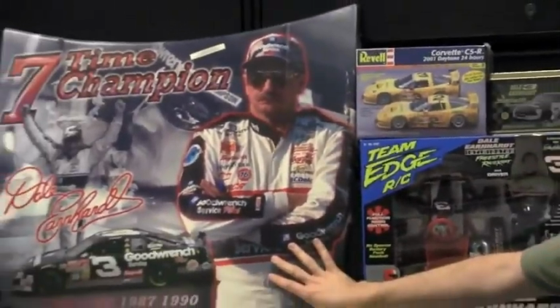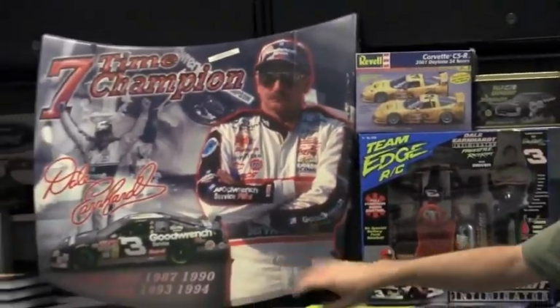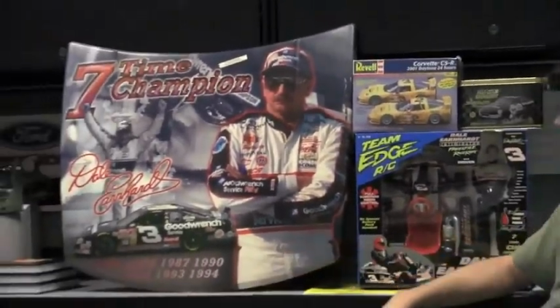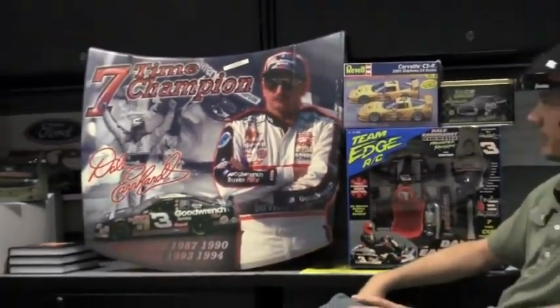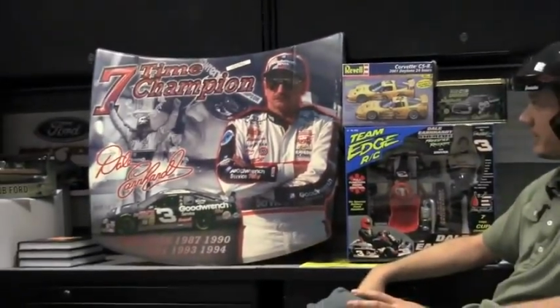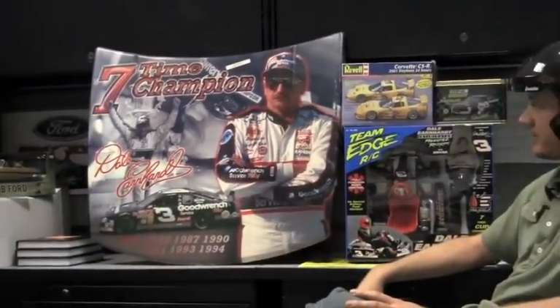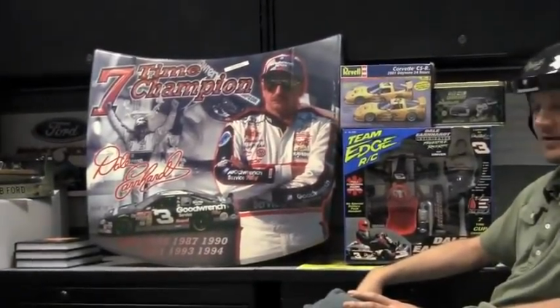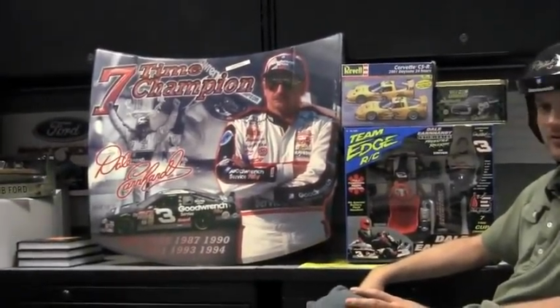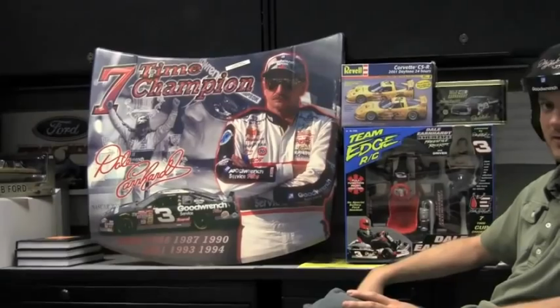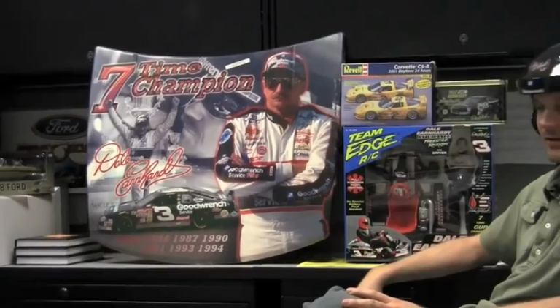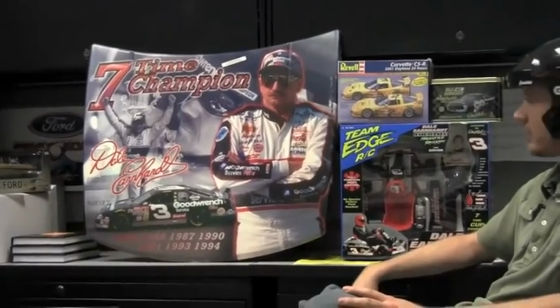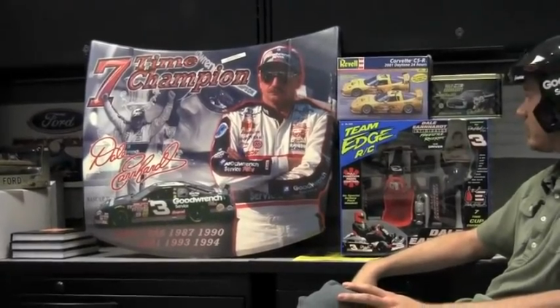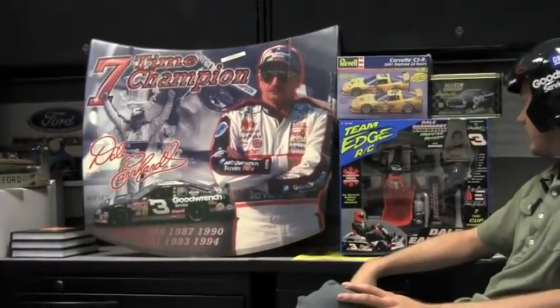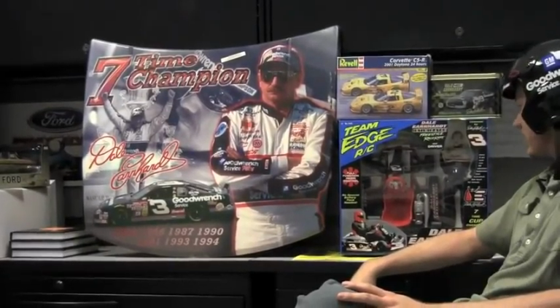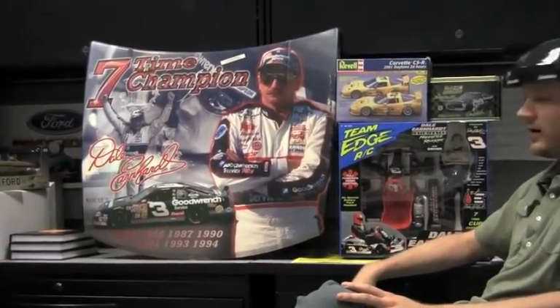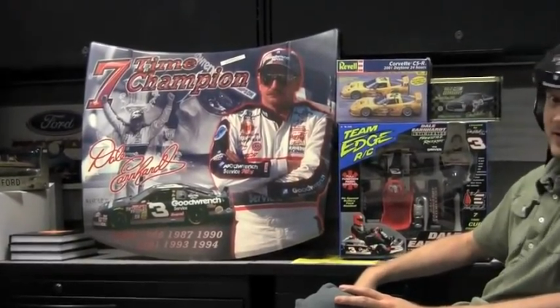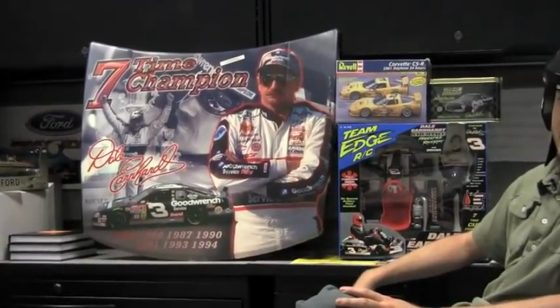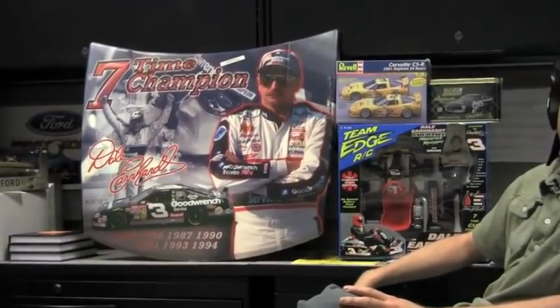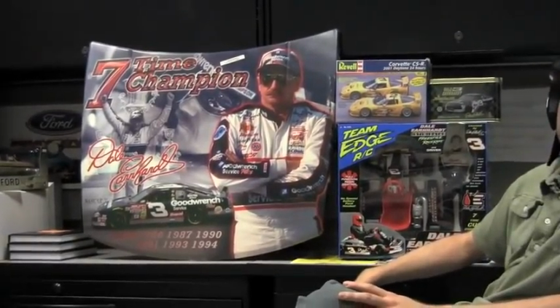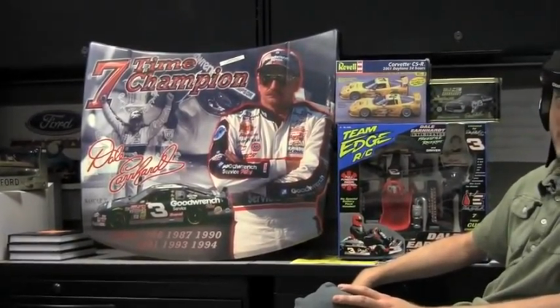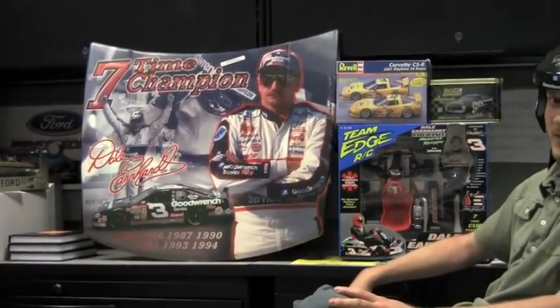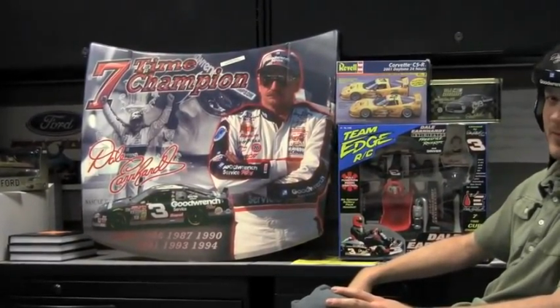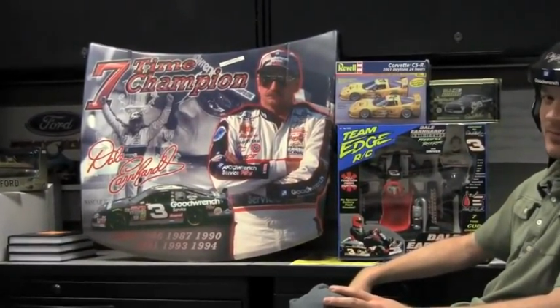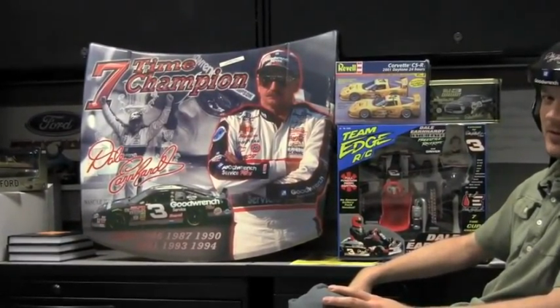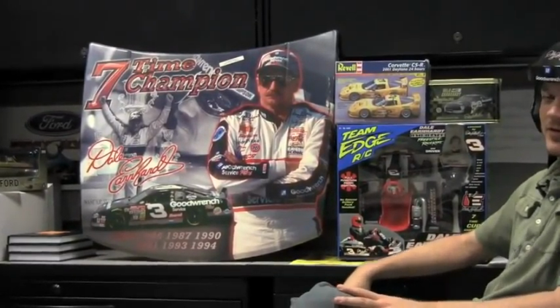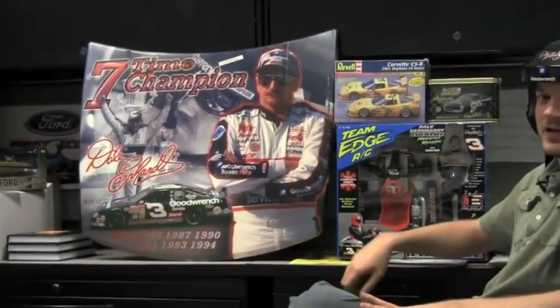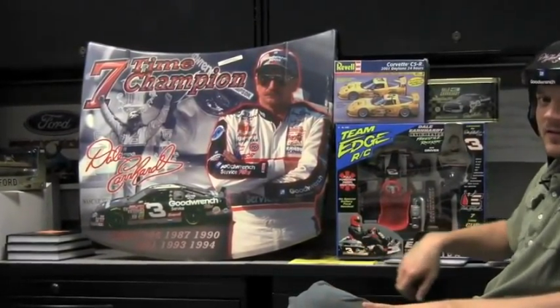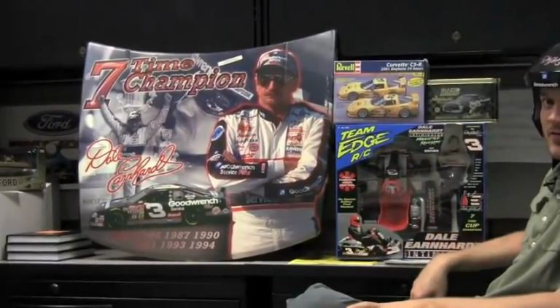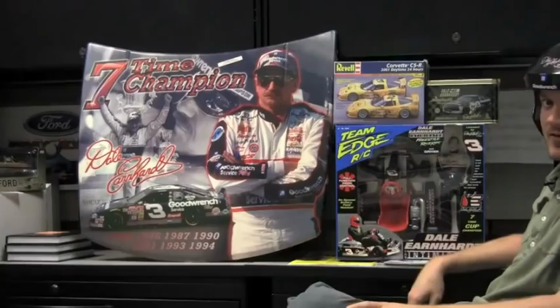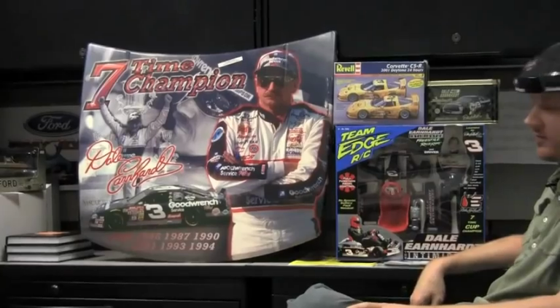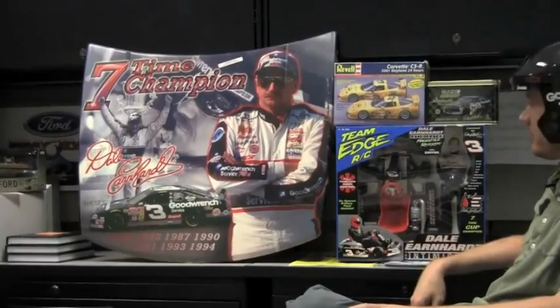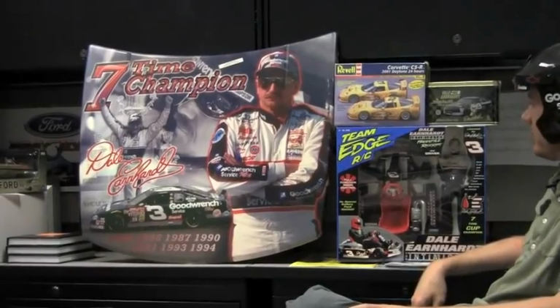We've got one right there commemorating seven-time champion Dale Earnhardt — that would probably make about 13 mentions in the first 30 seconds of this video.